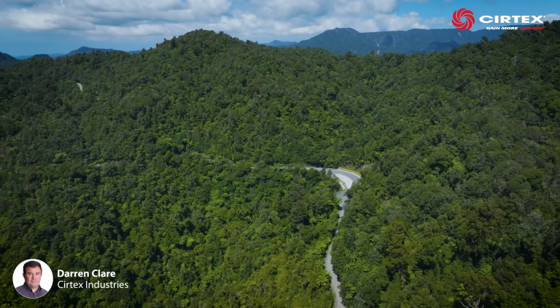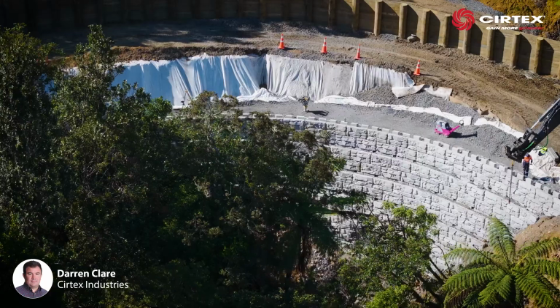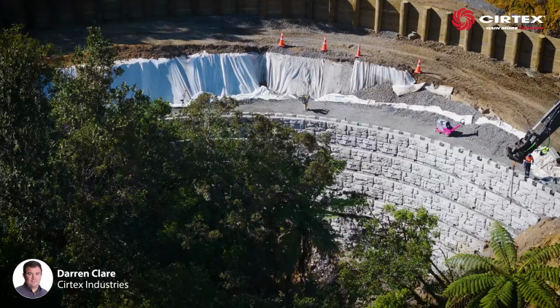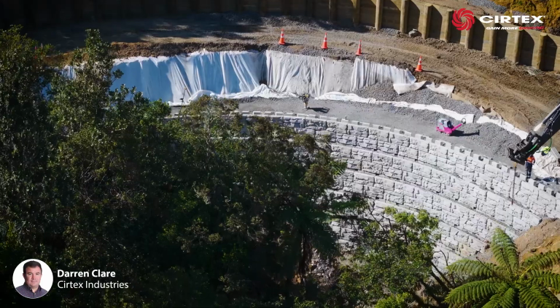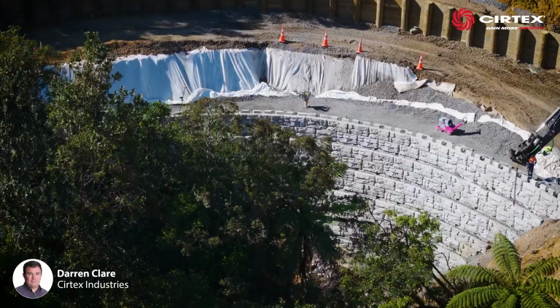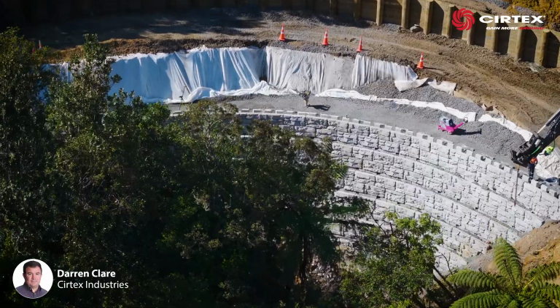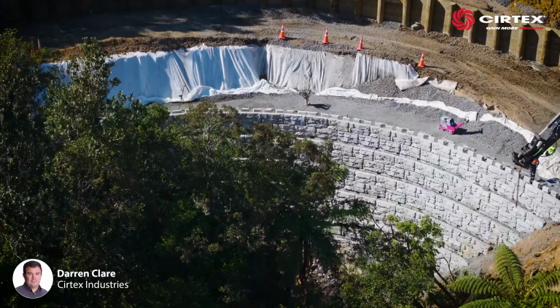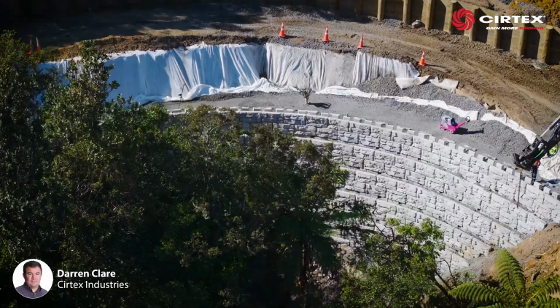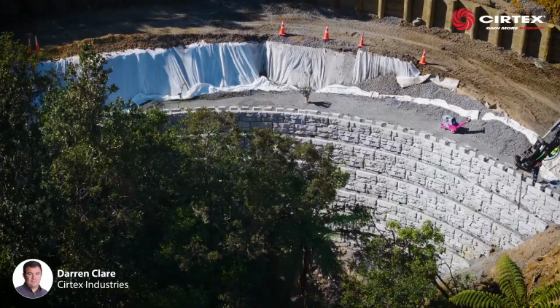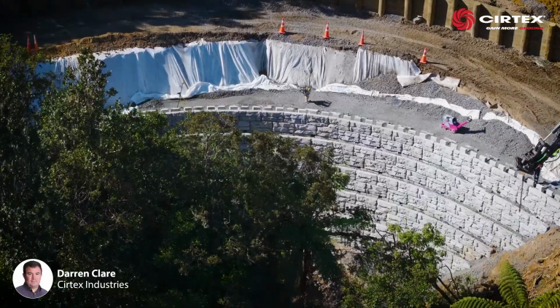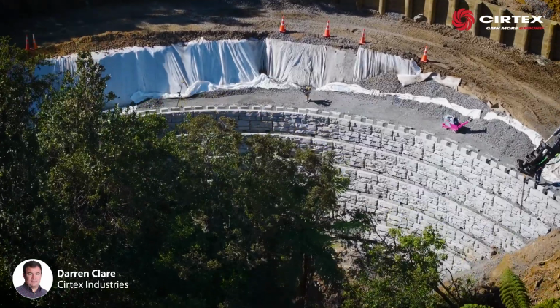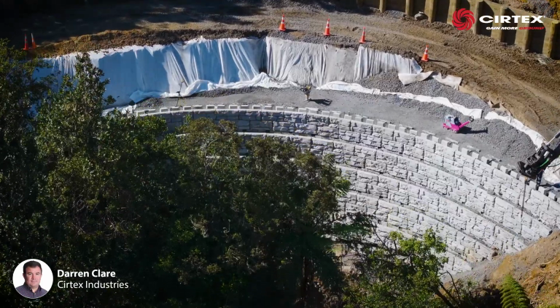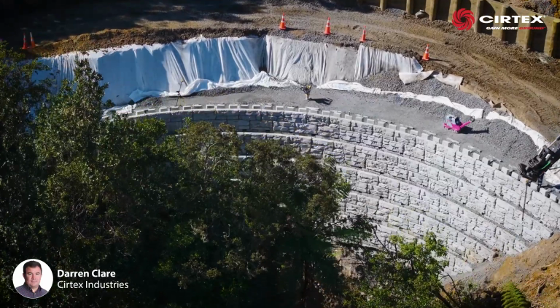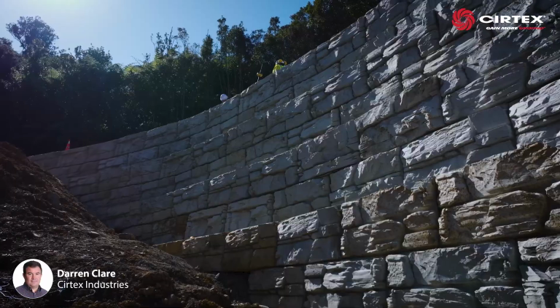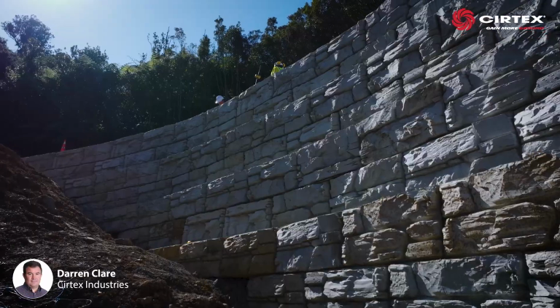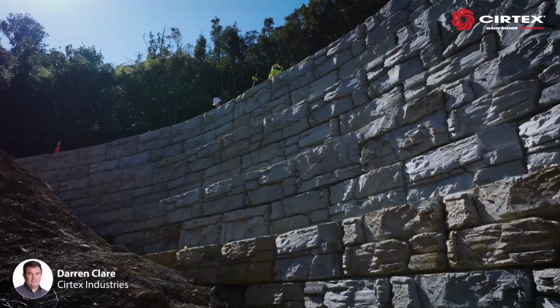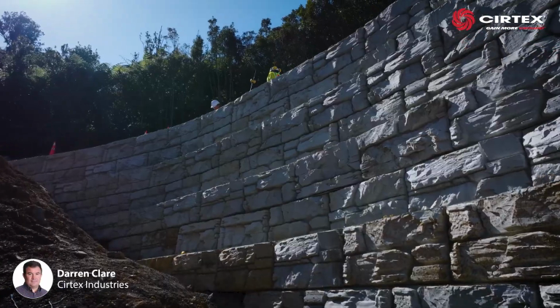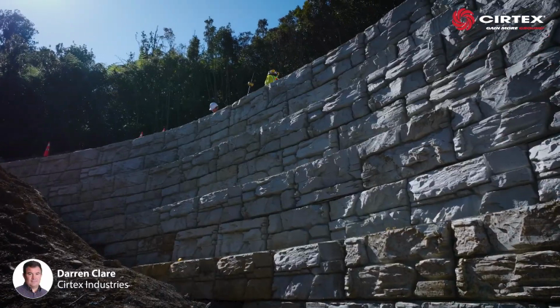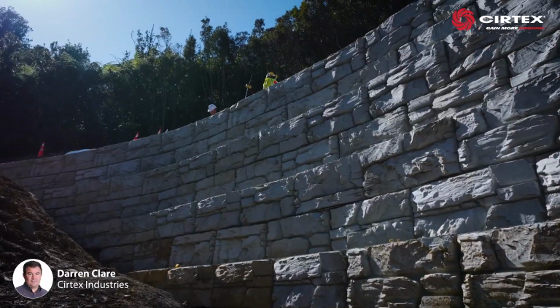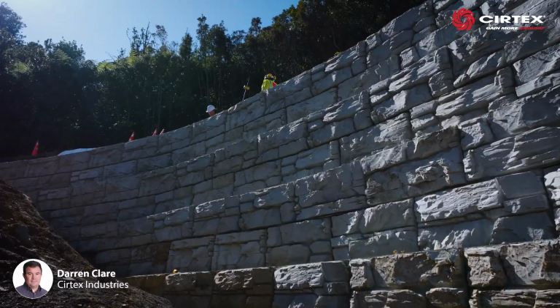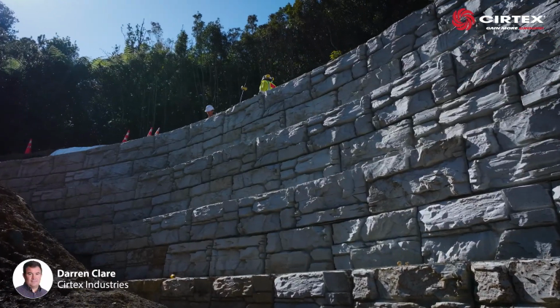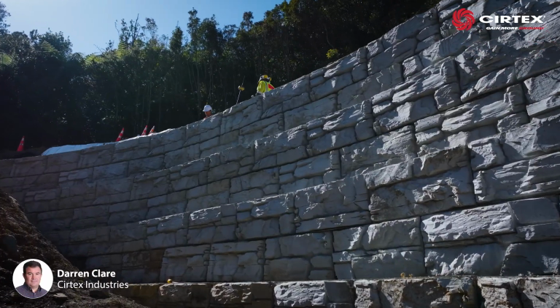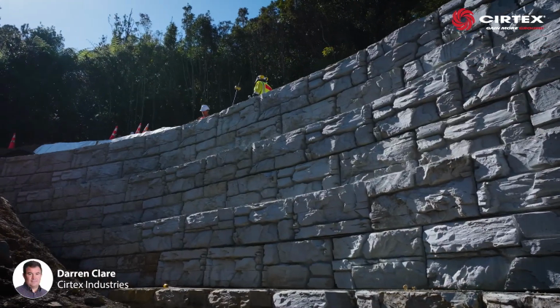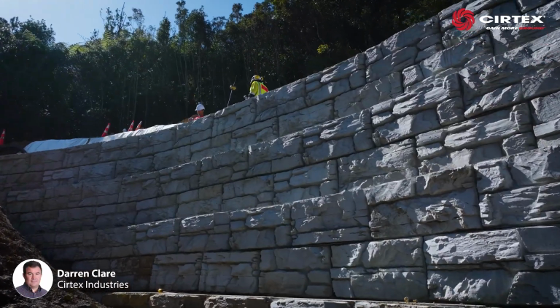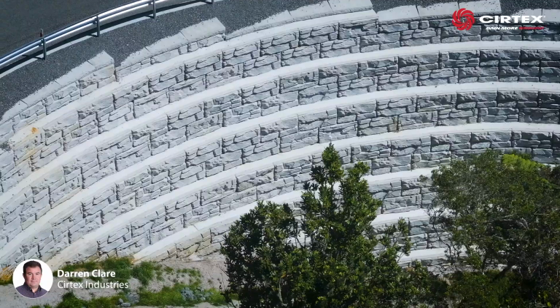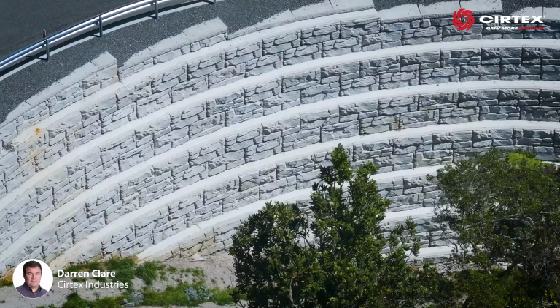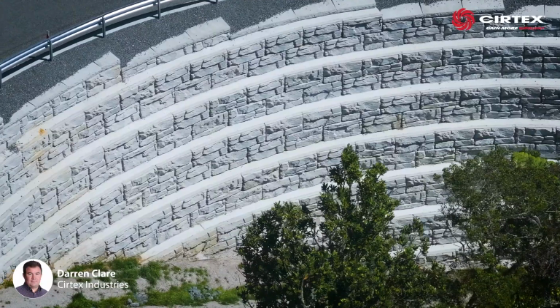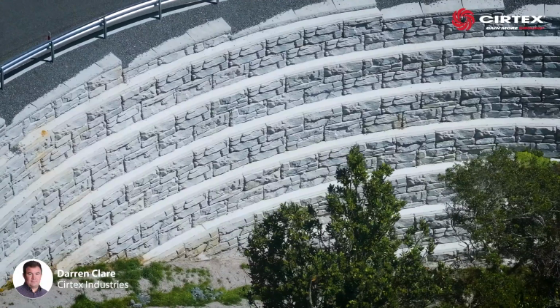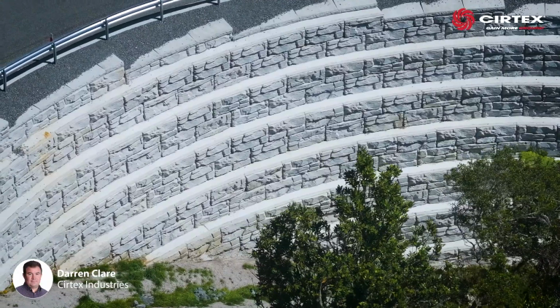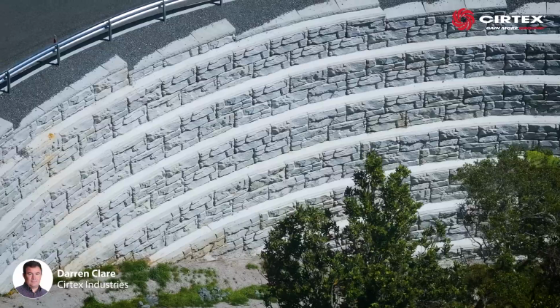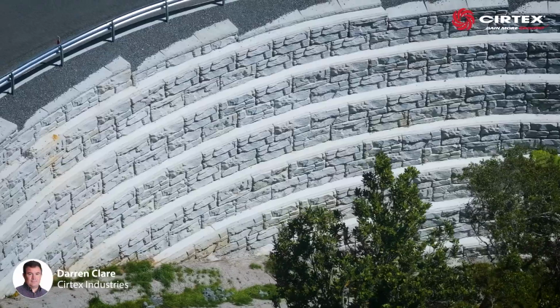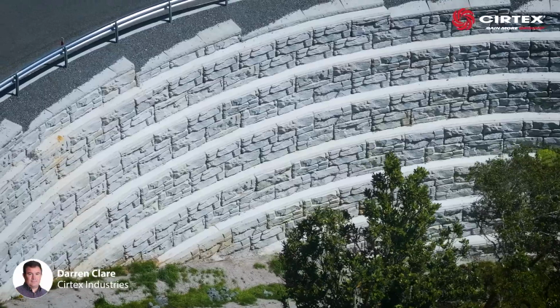This led to the construction of the only curved, stepped Magnum Stonewall of its type in the world.